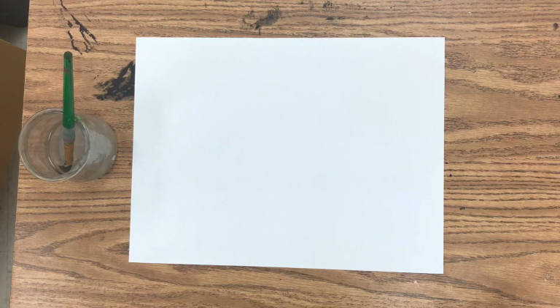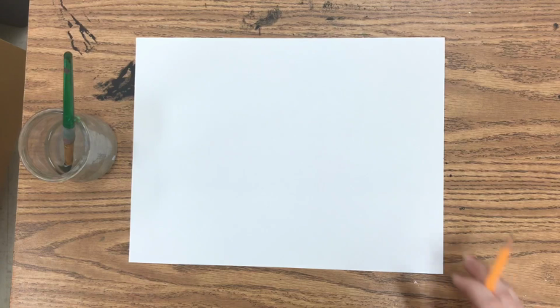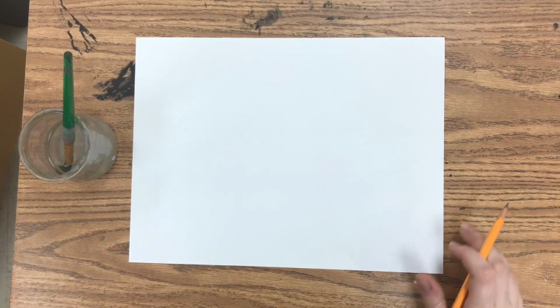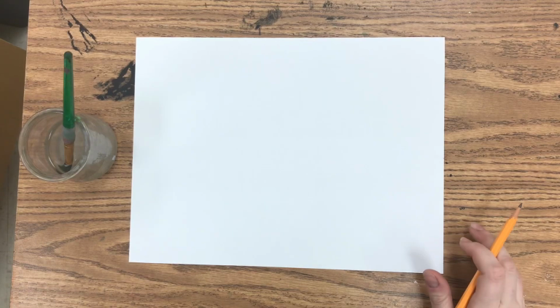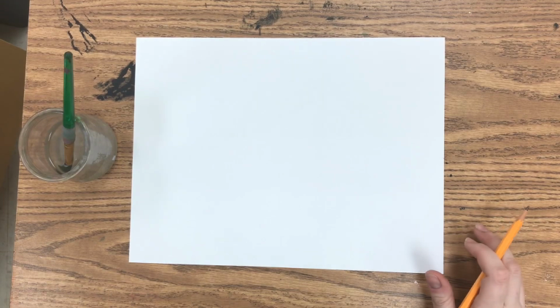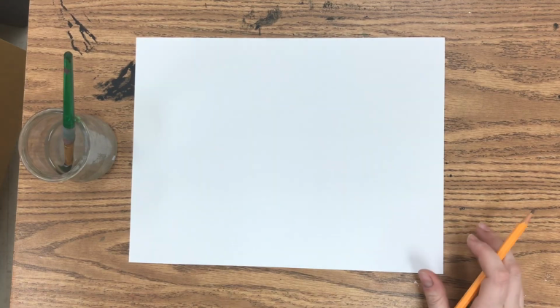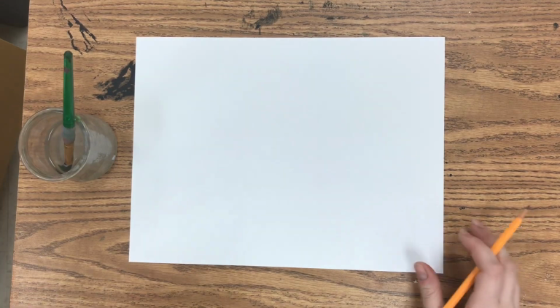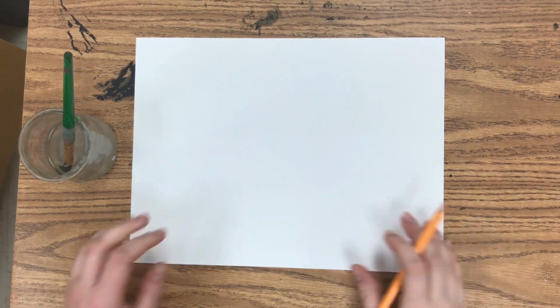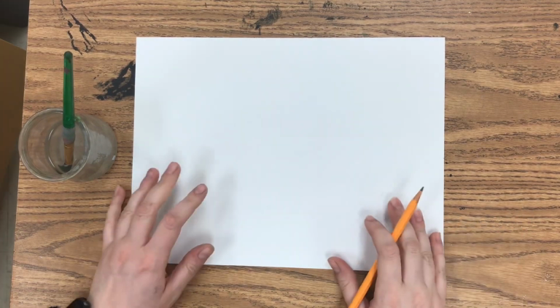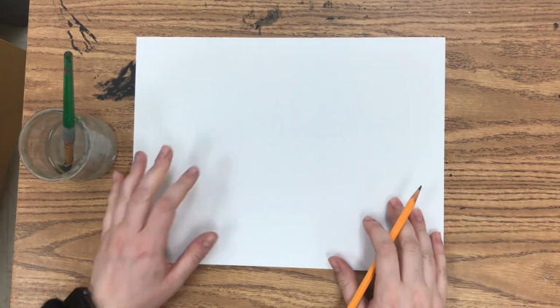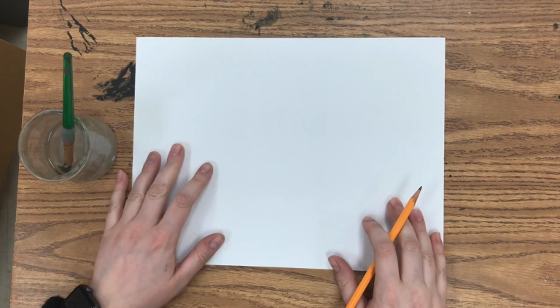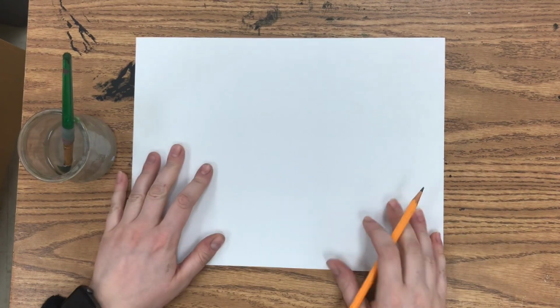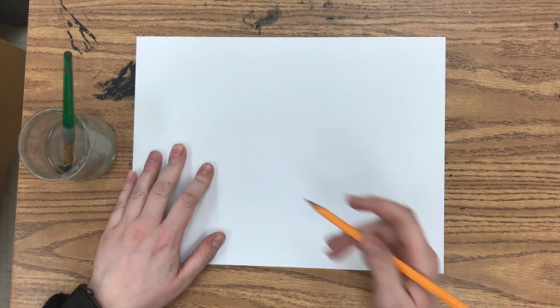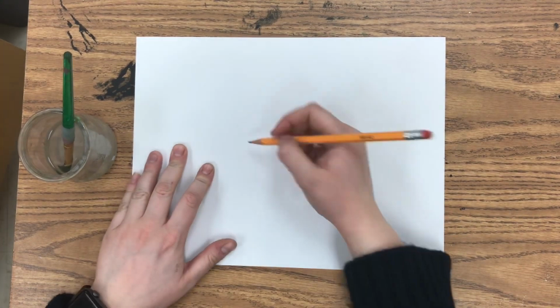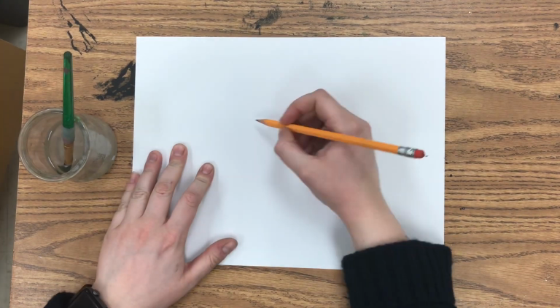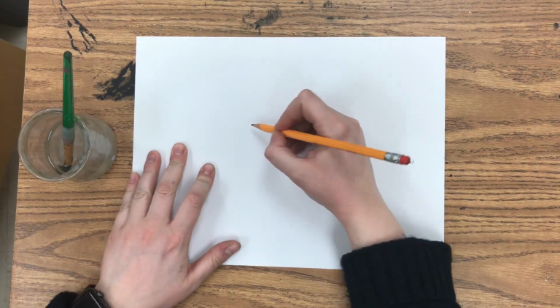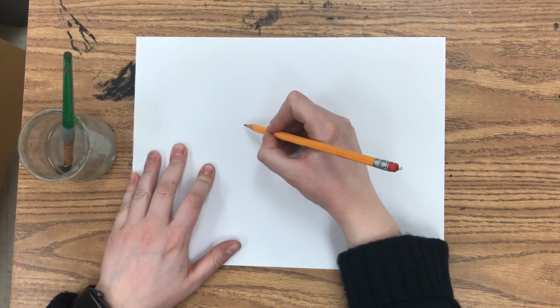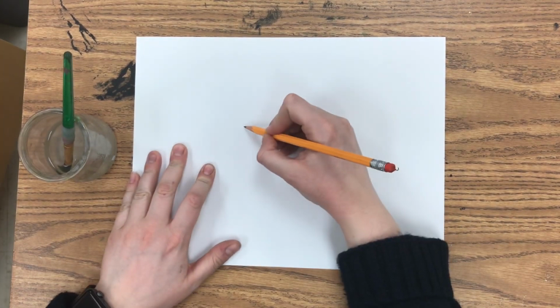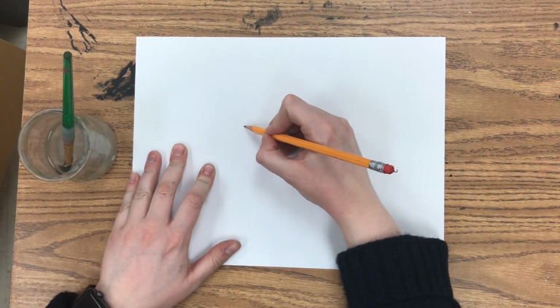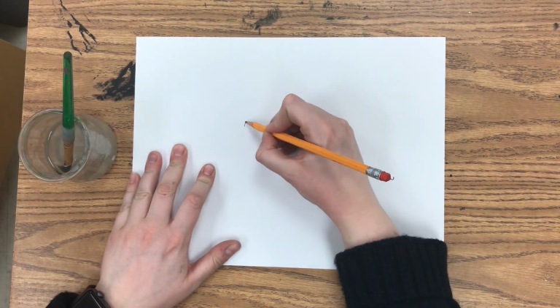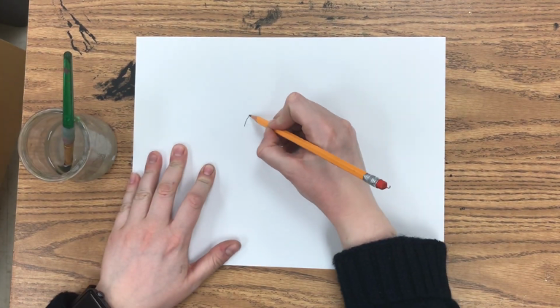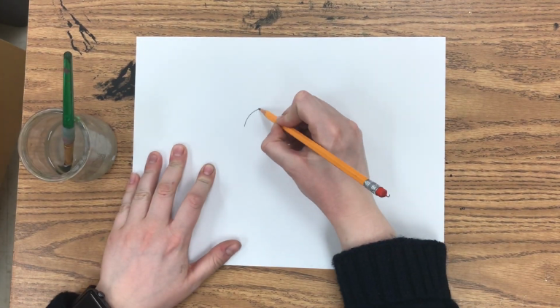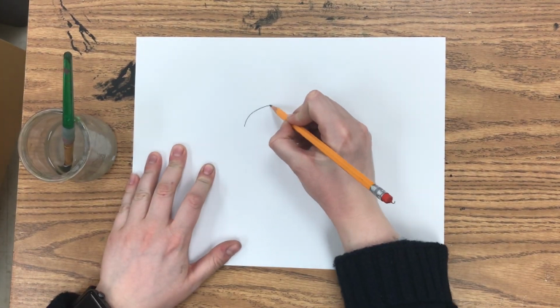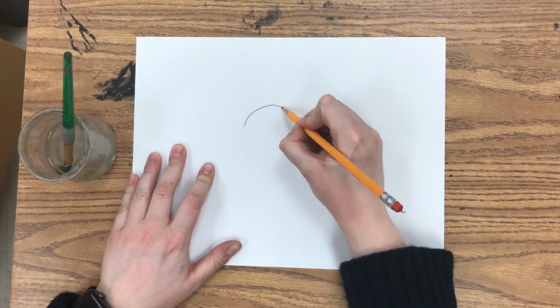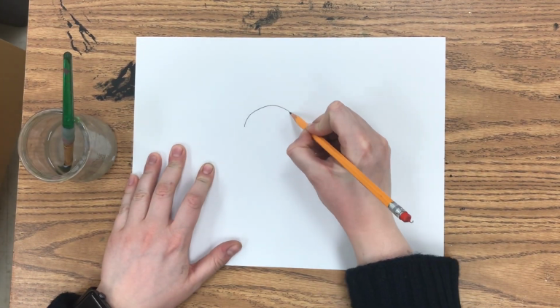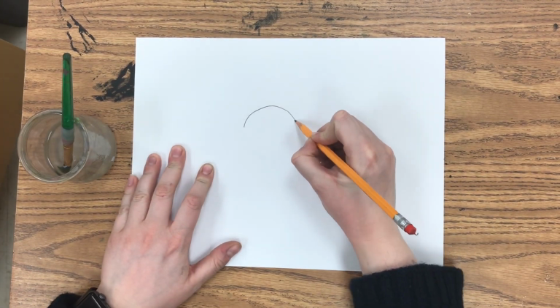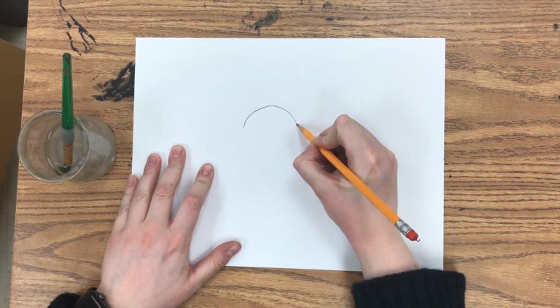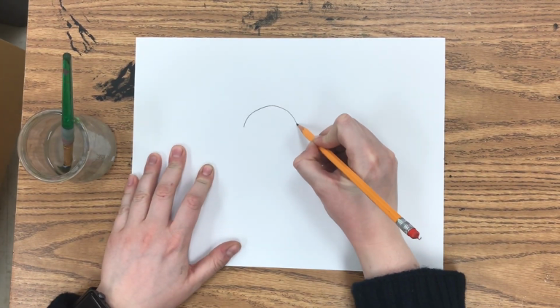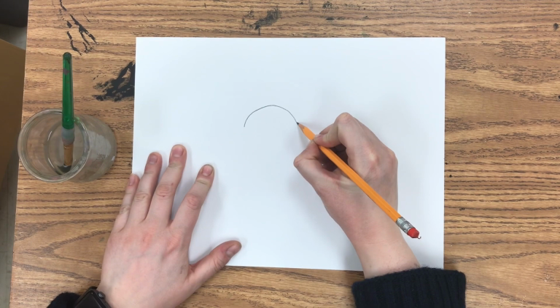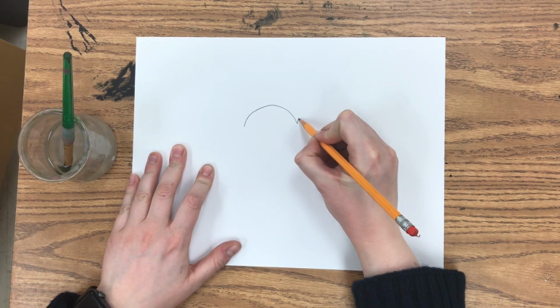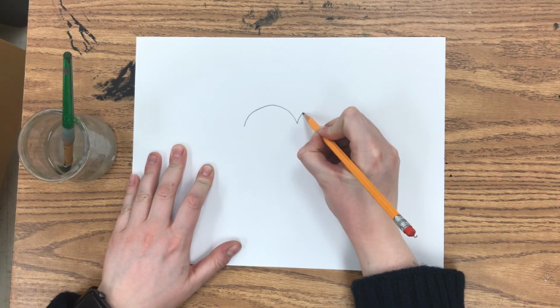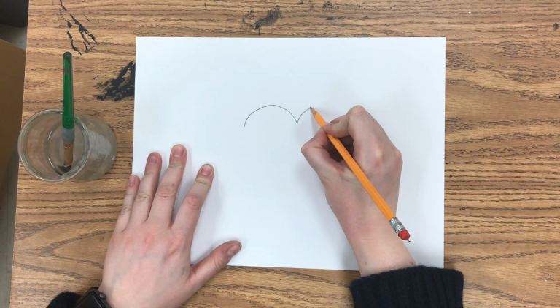I'm going to show you how to create this Chris Uphuse inspired artwork. First, let's practice drawing a heart.